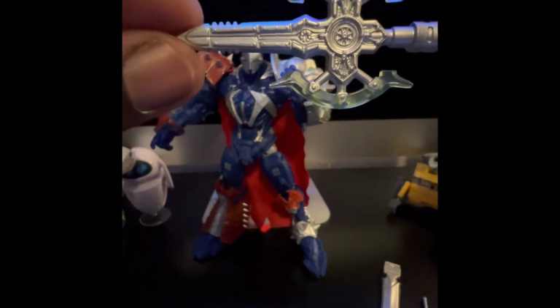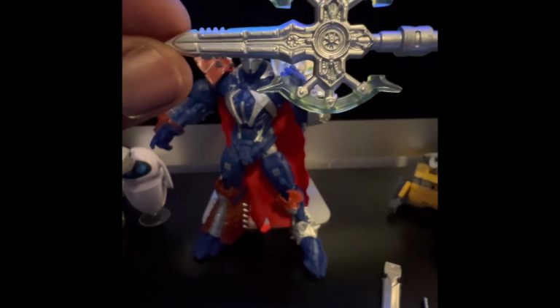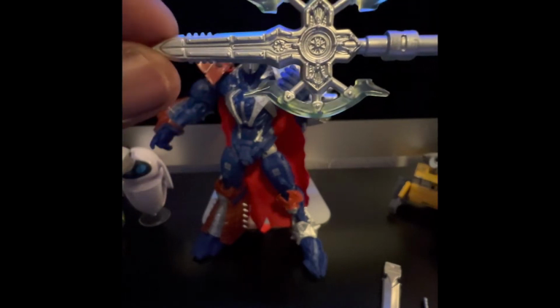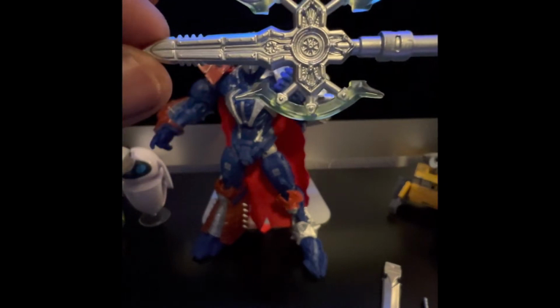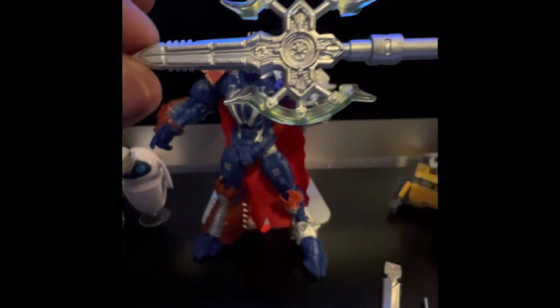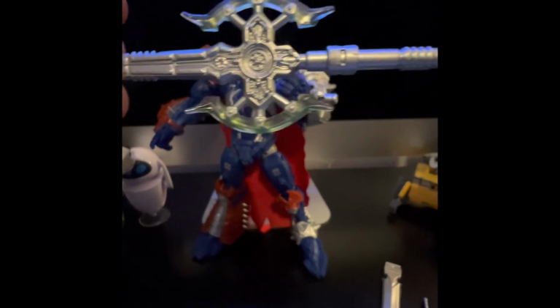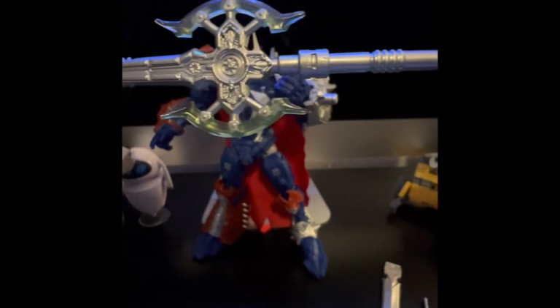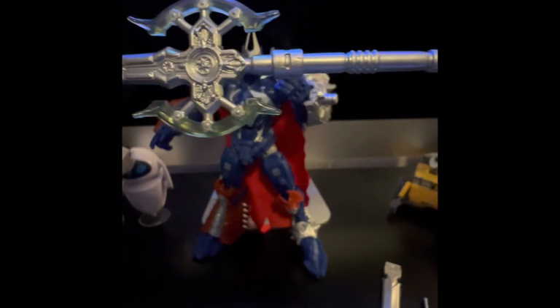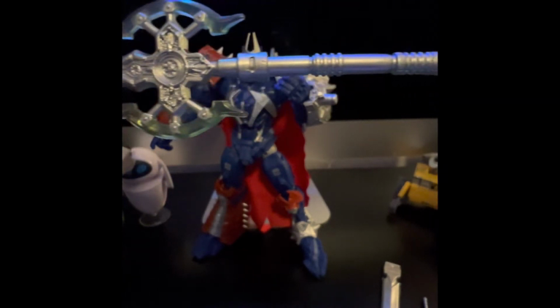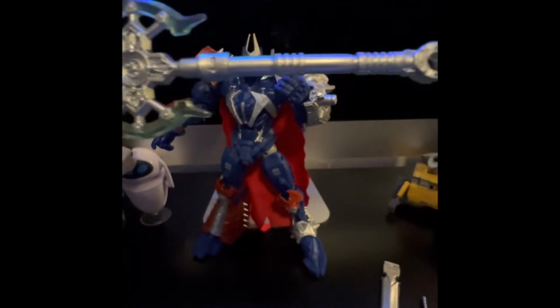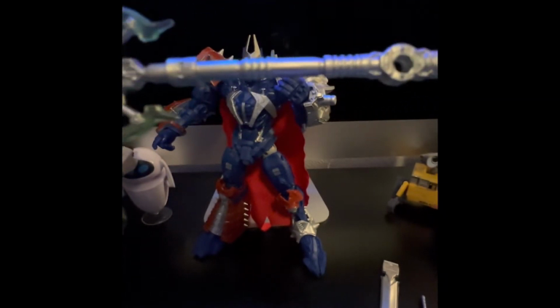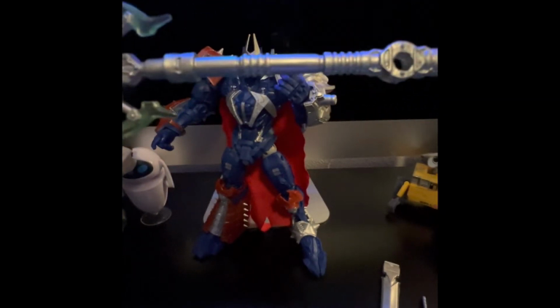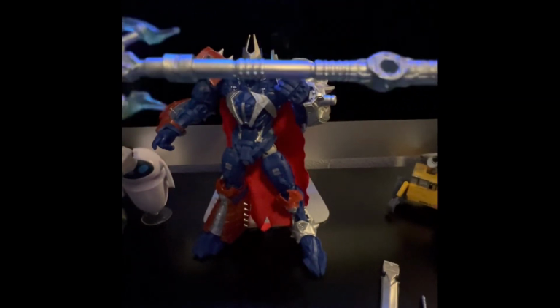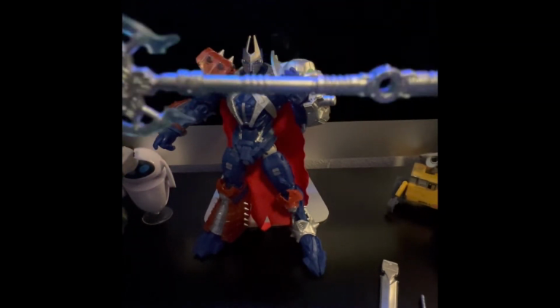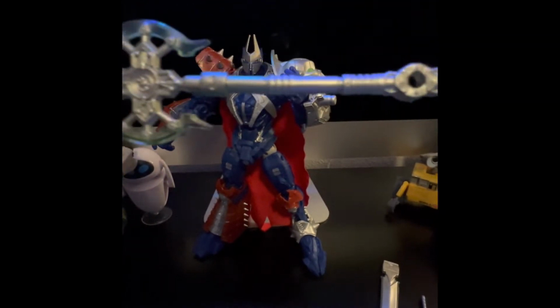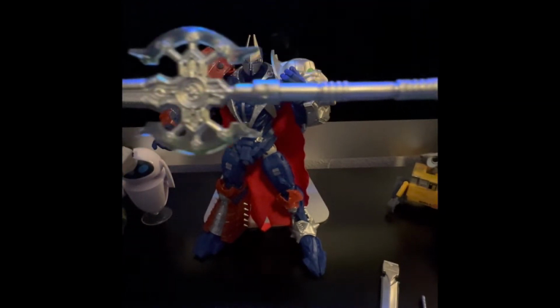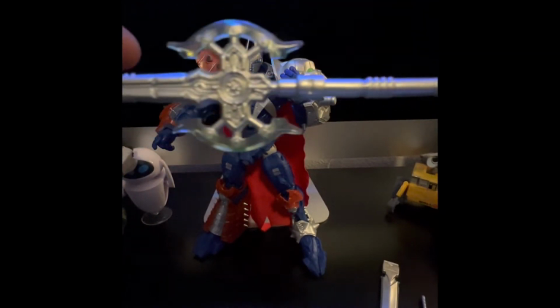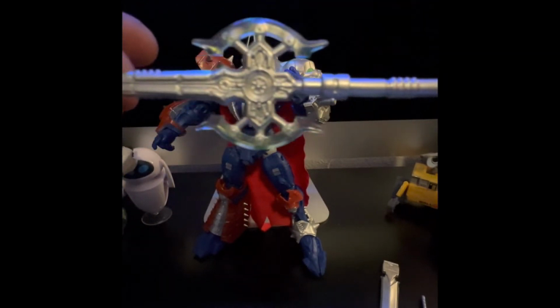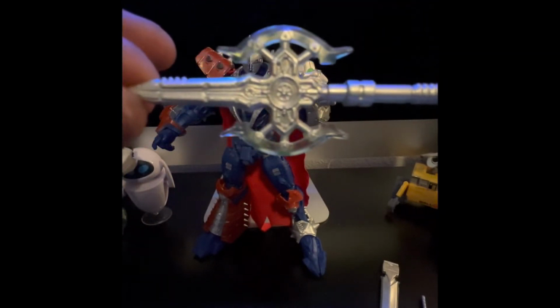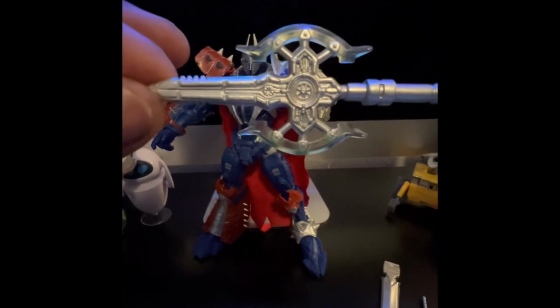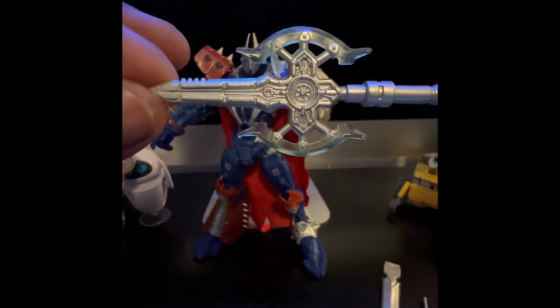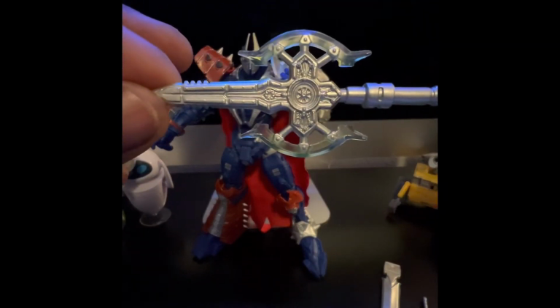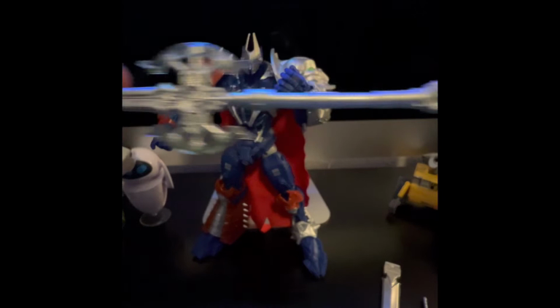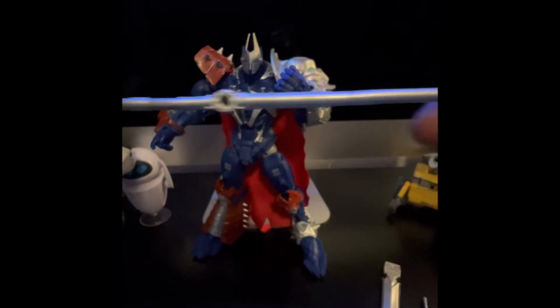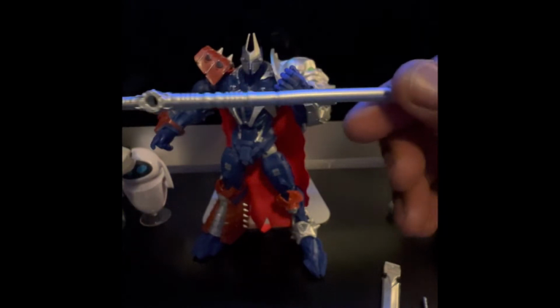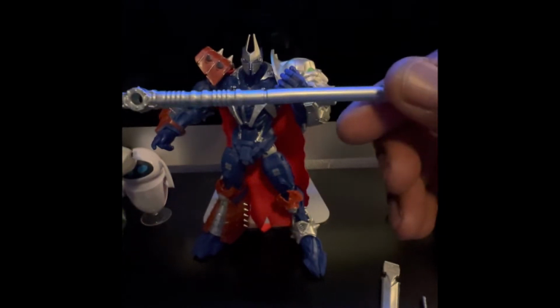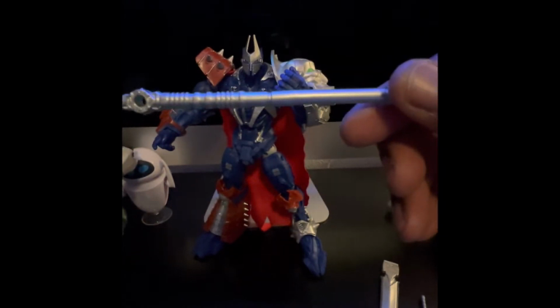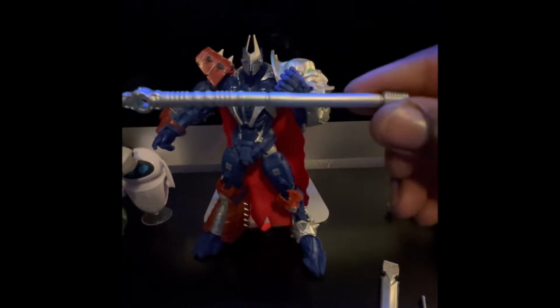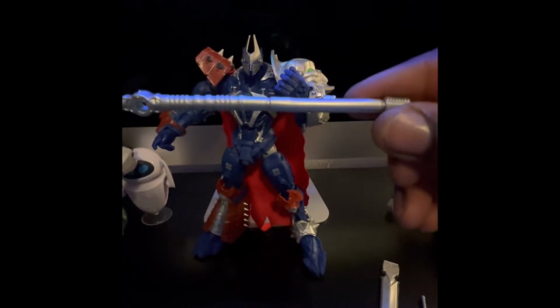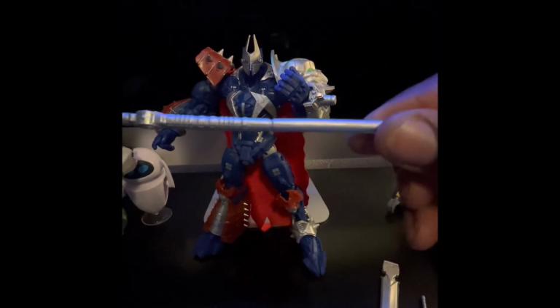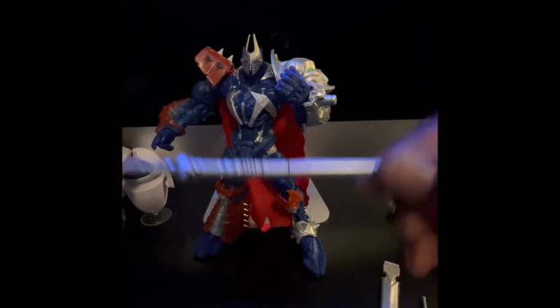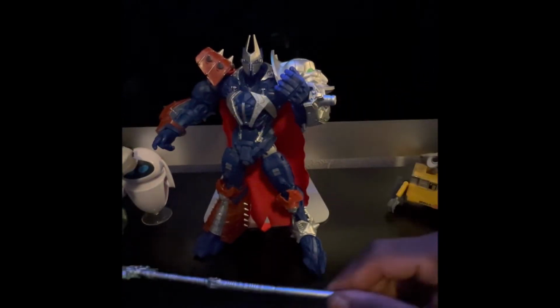Here you are, see the details — same thing on the other side, and the hilt is pretty much the same.